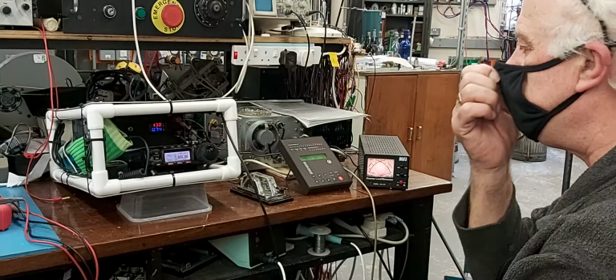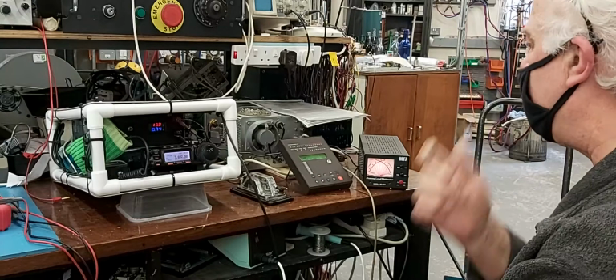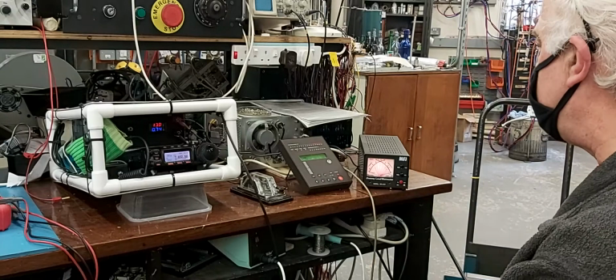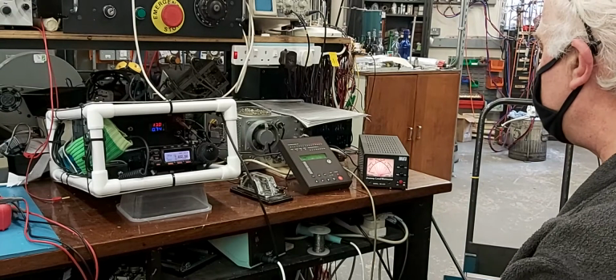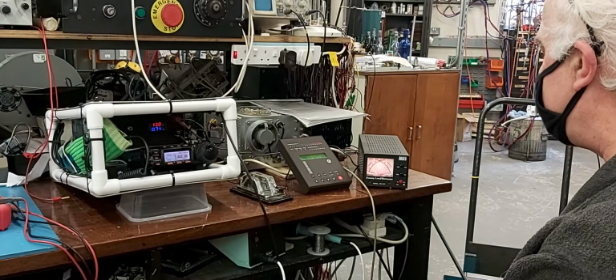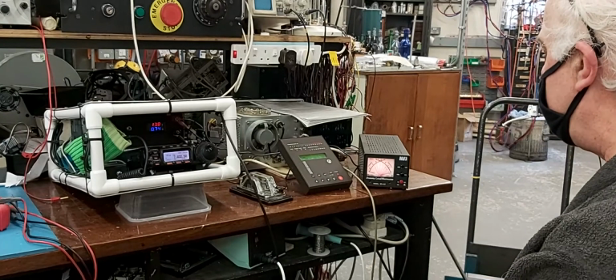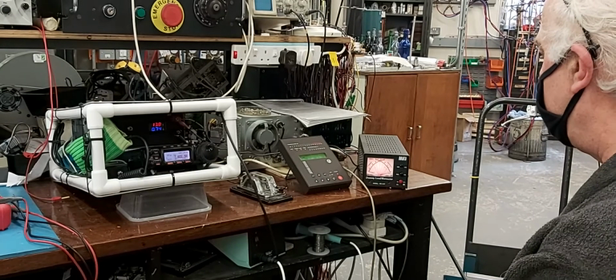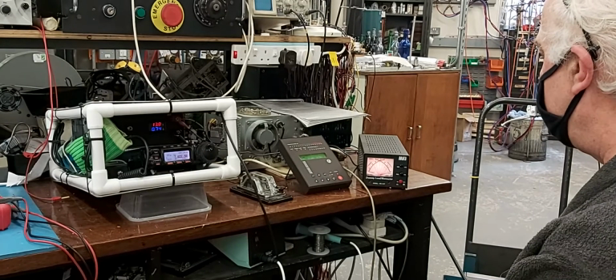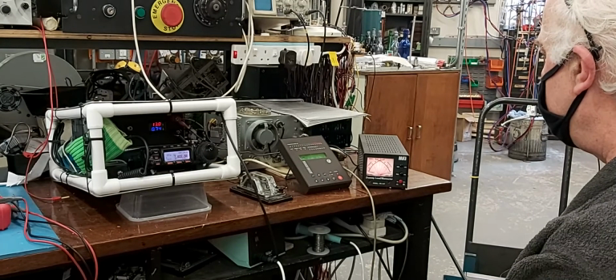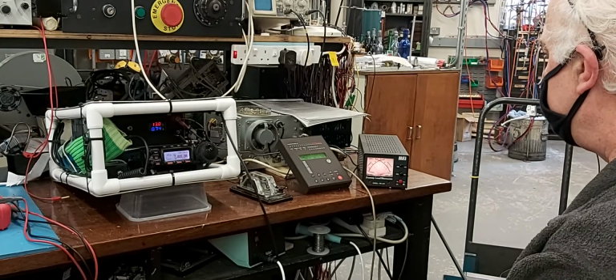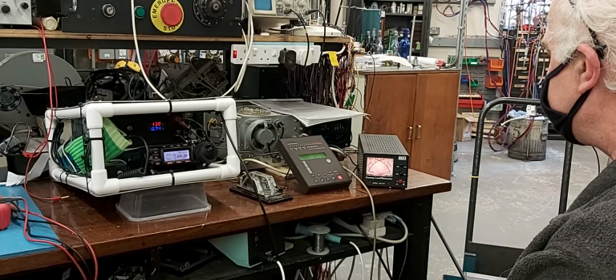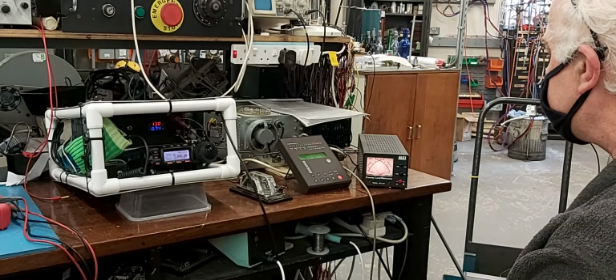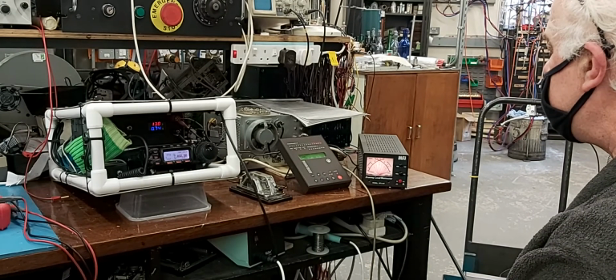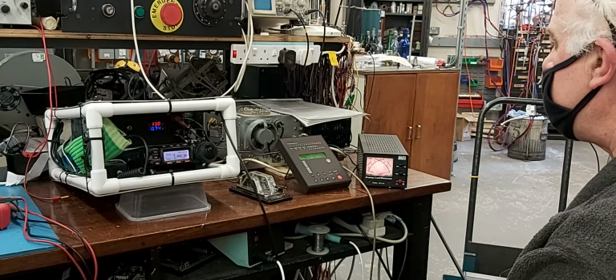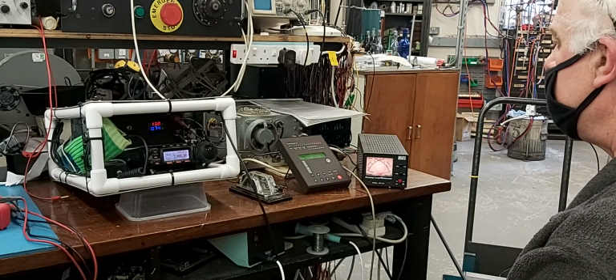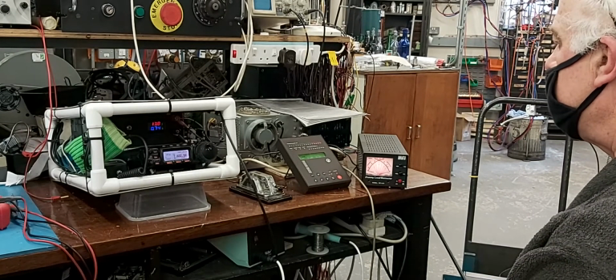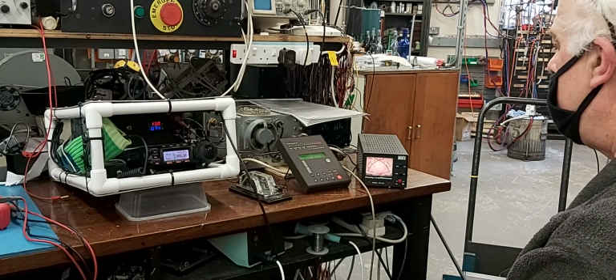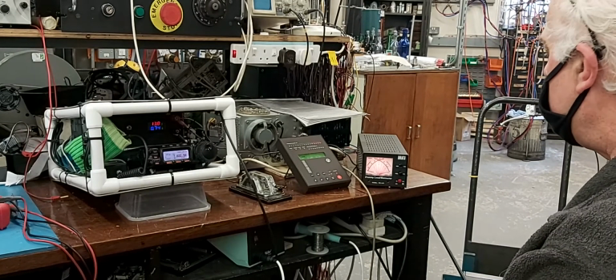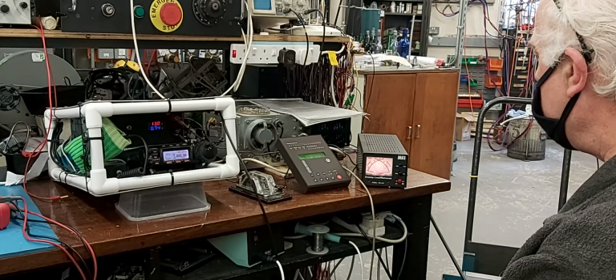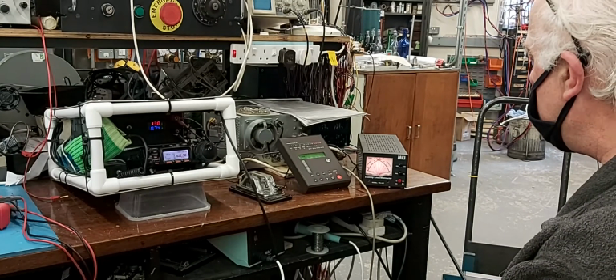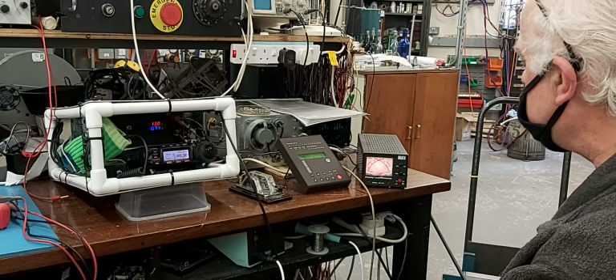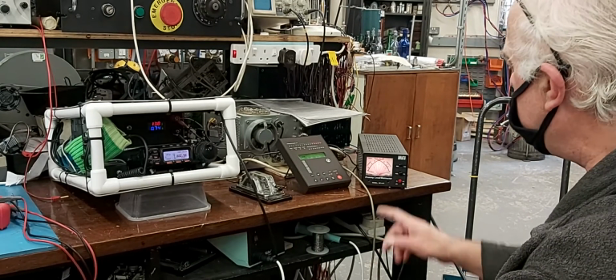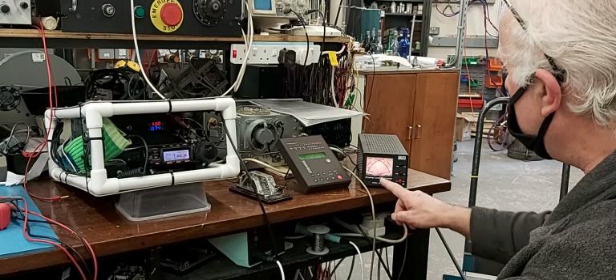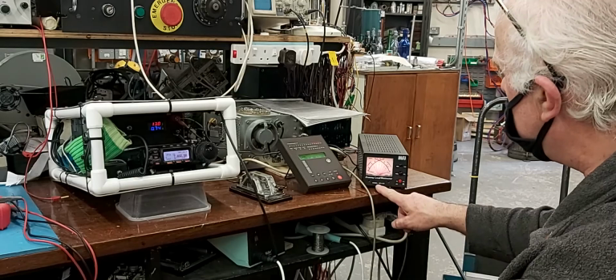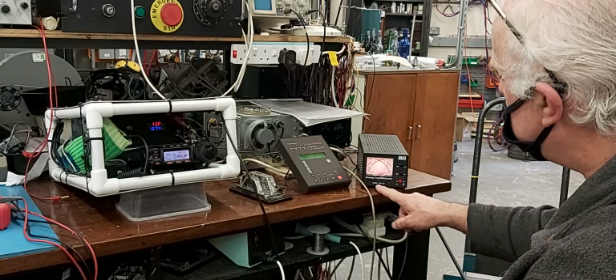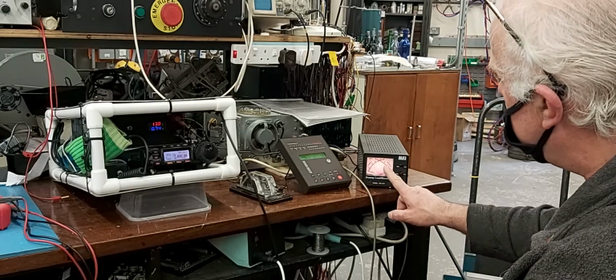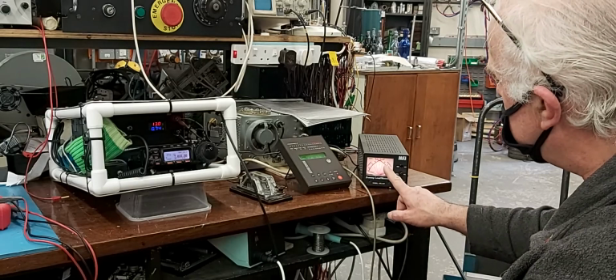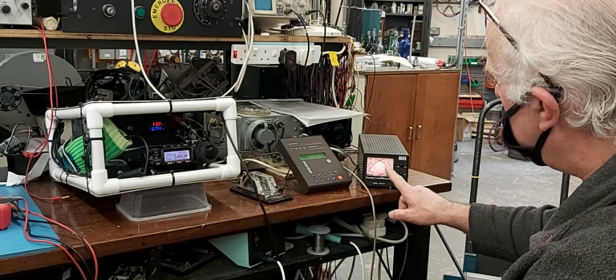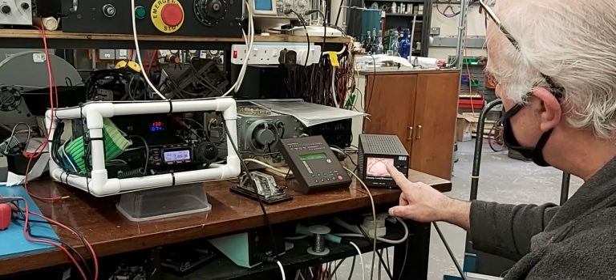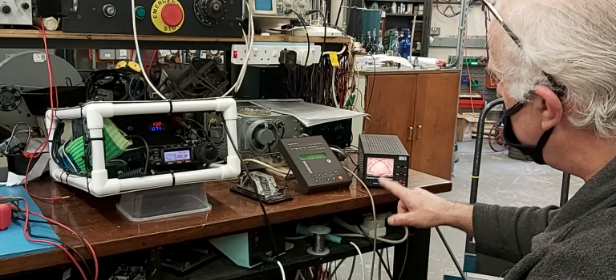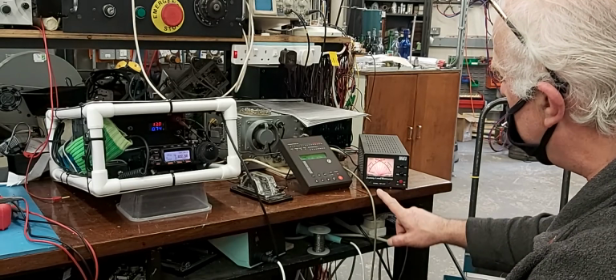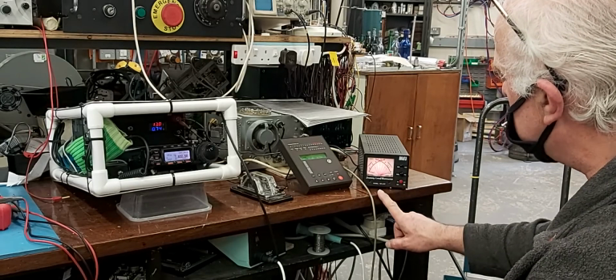You've got about 20 watts, haven't you? At the moment, we're going to be set for 5 watts. 5 watts will give us over 100 watts.